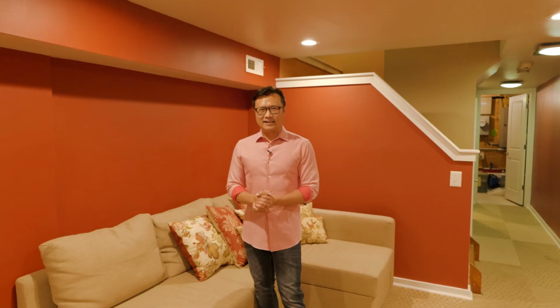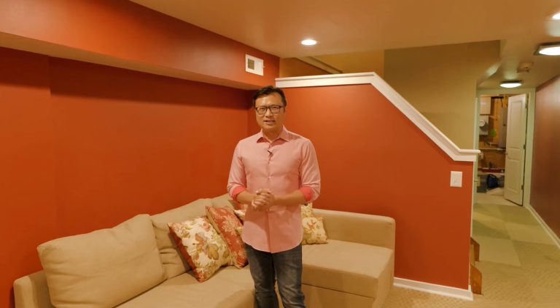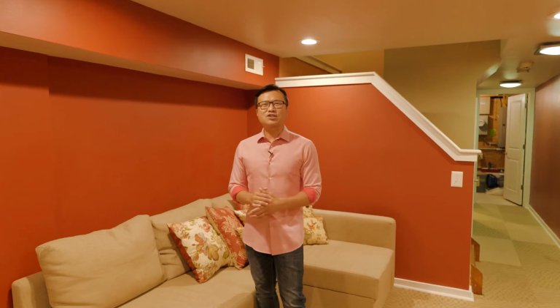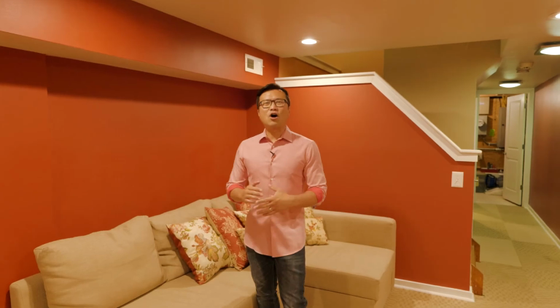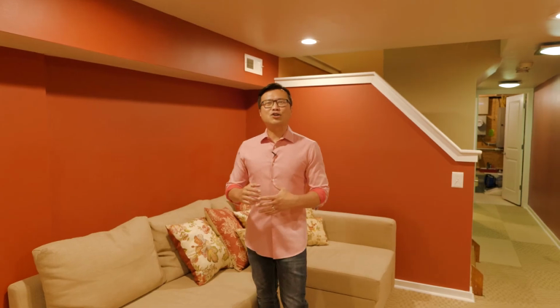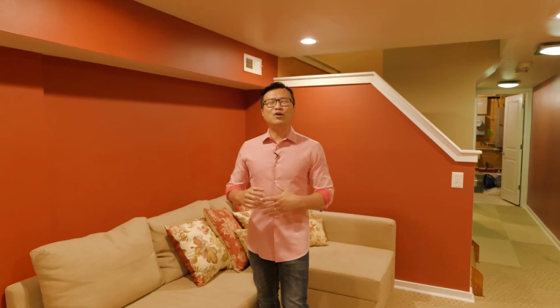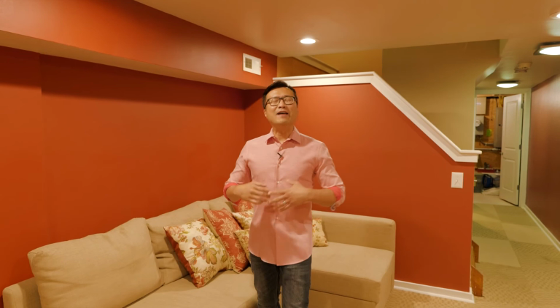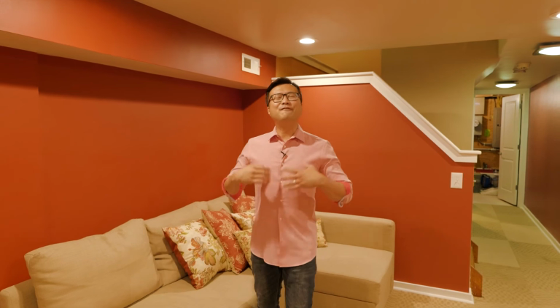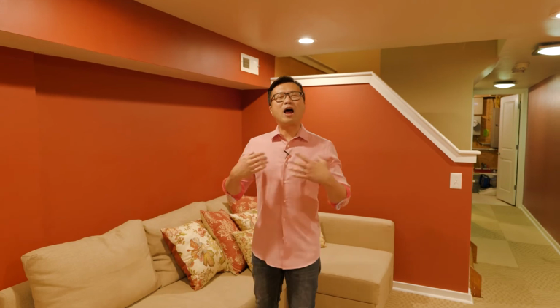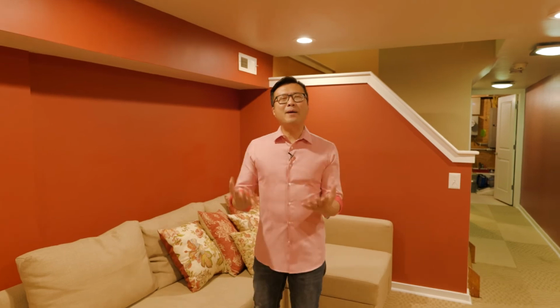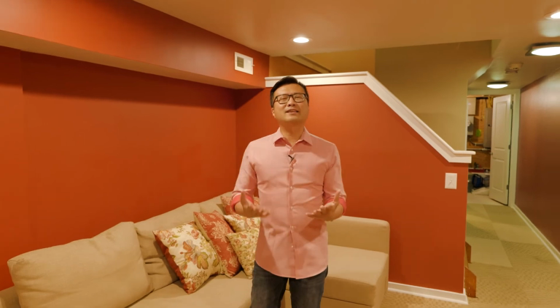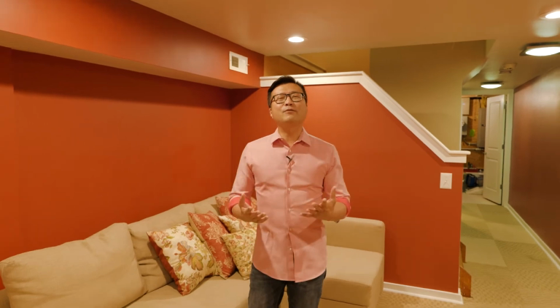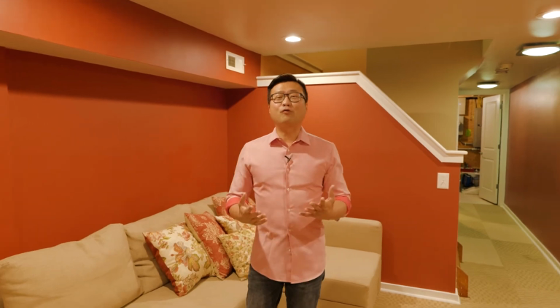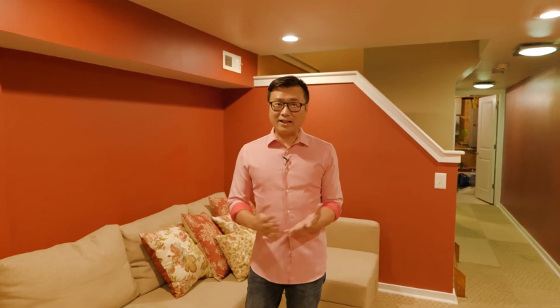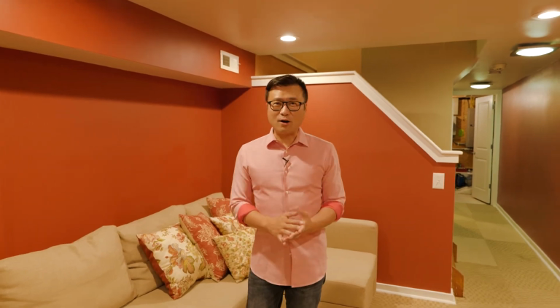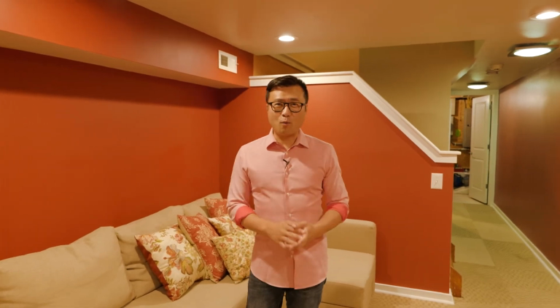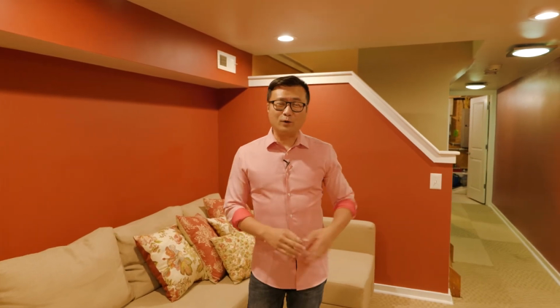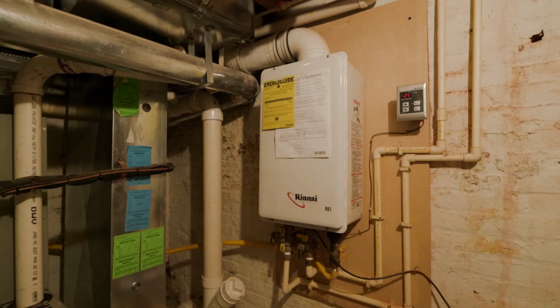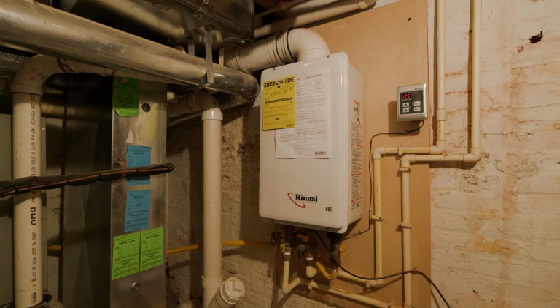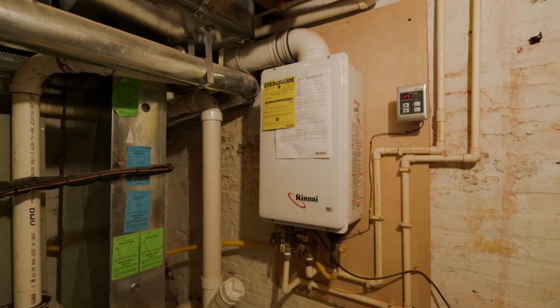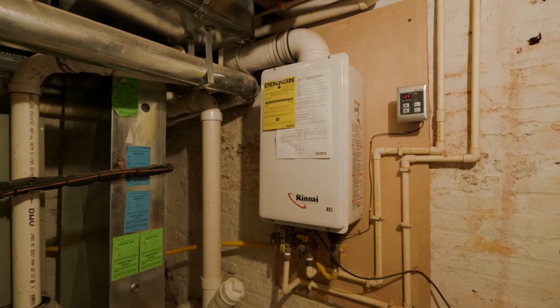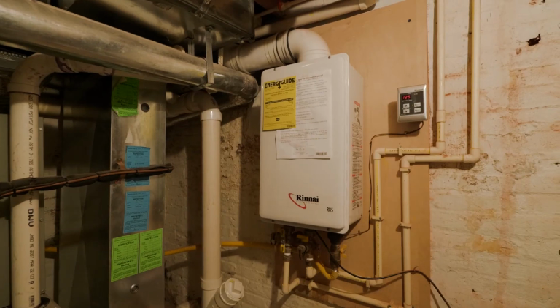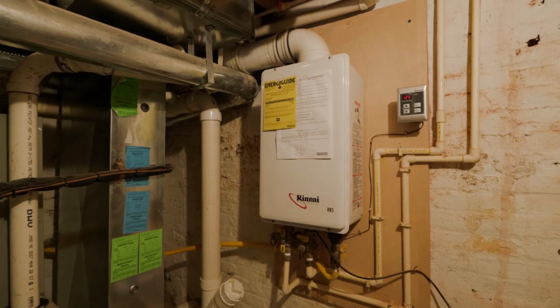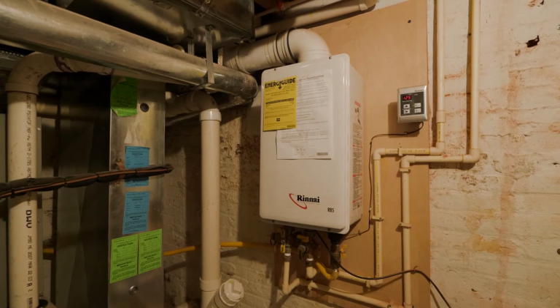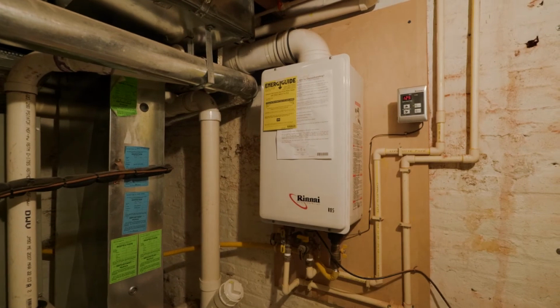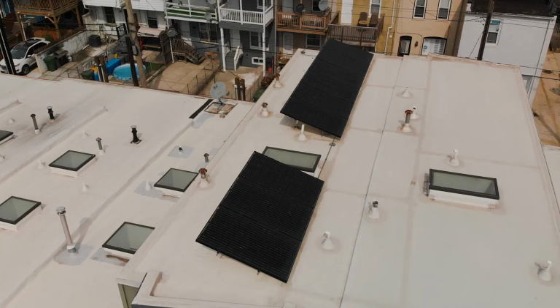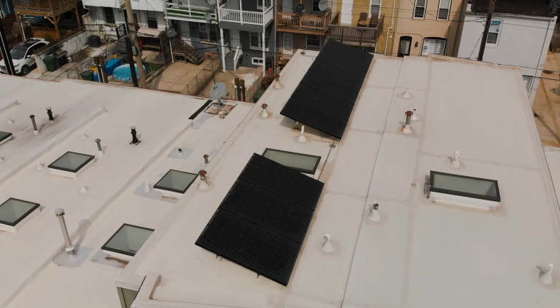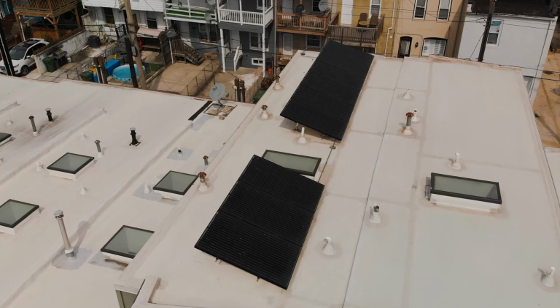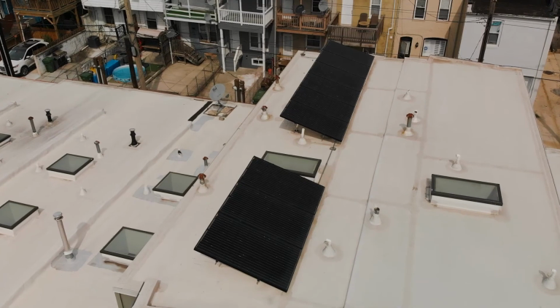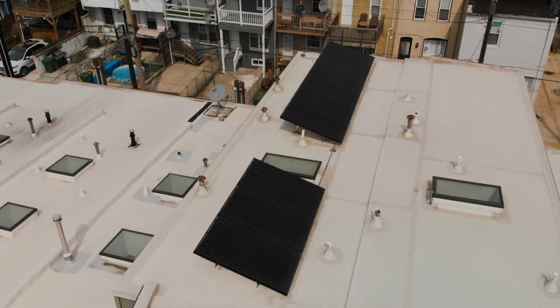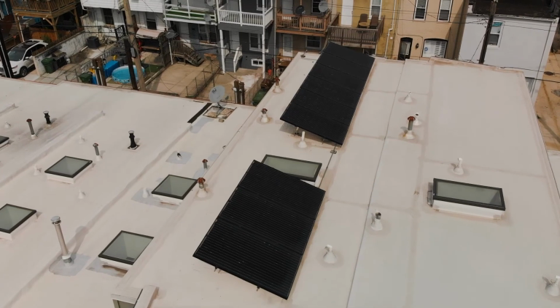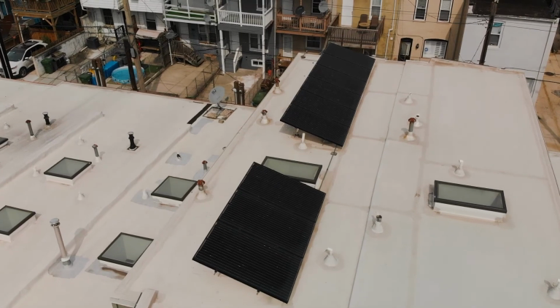This is also an environmentally friendly home with a tankless hot water heater and solar panels.